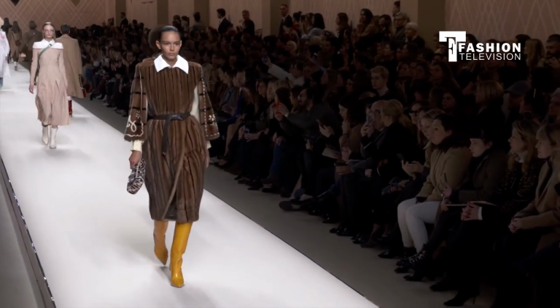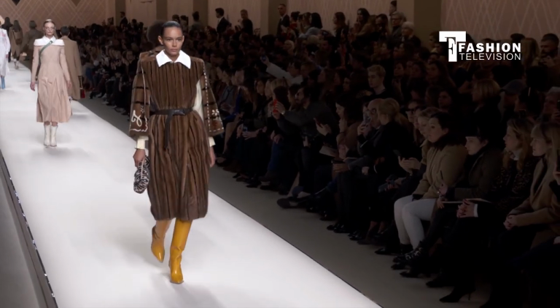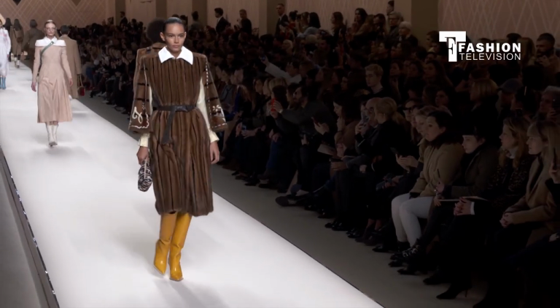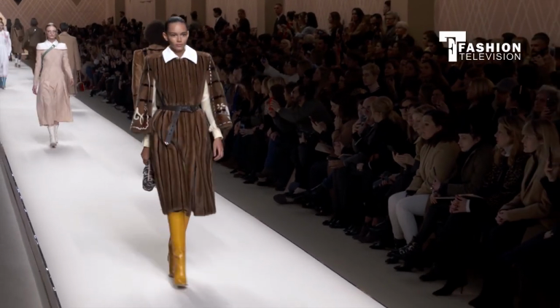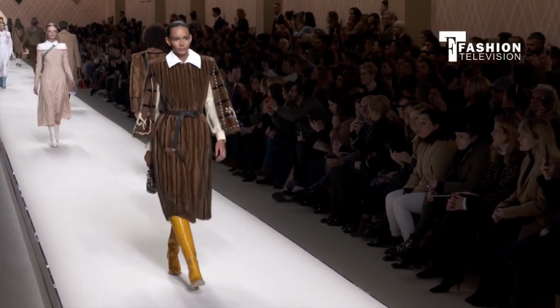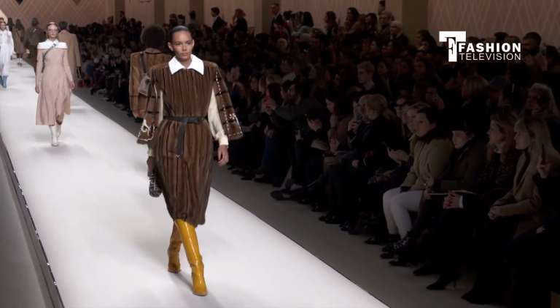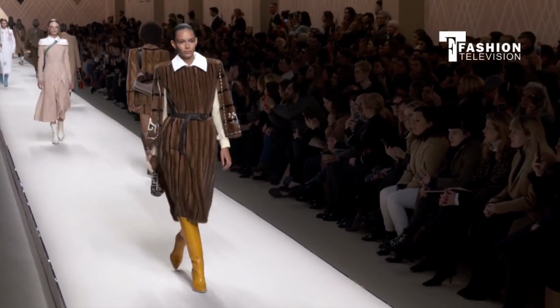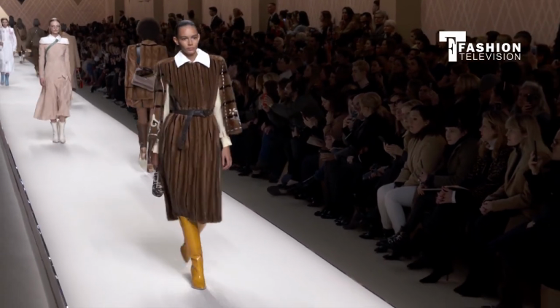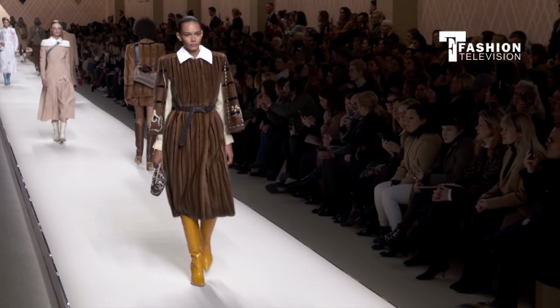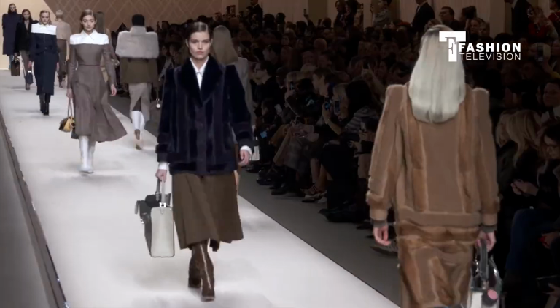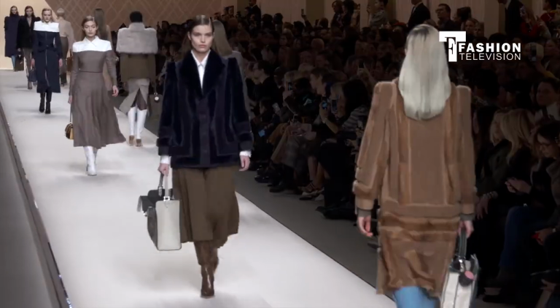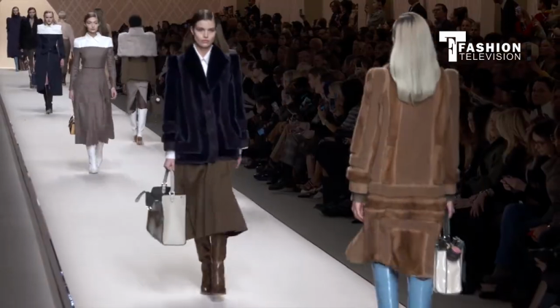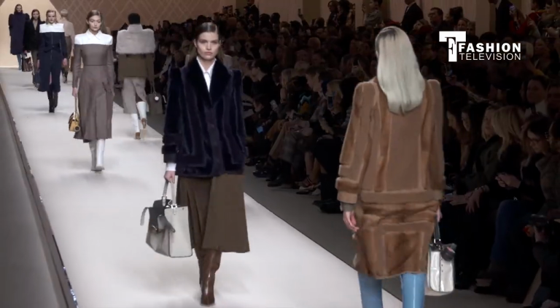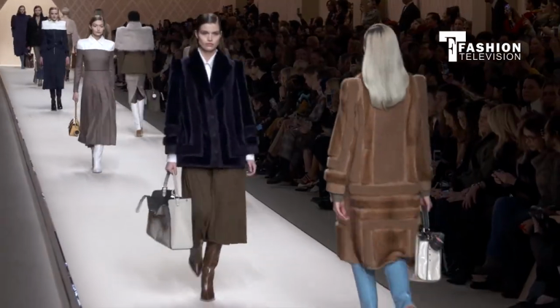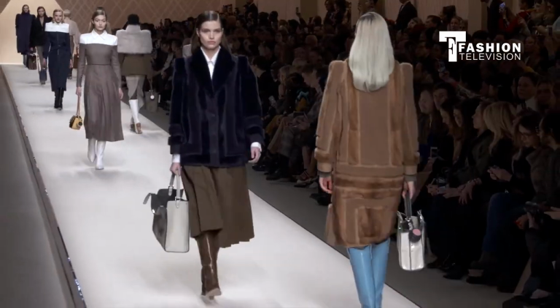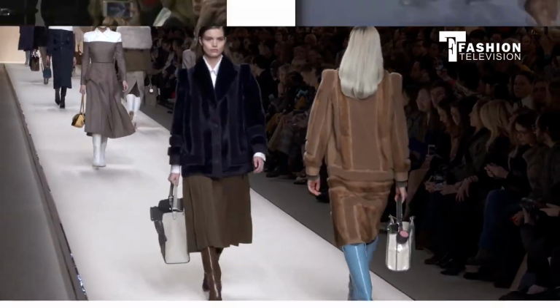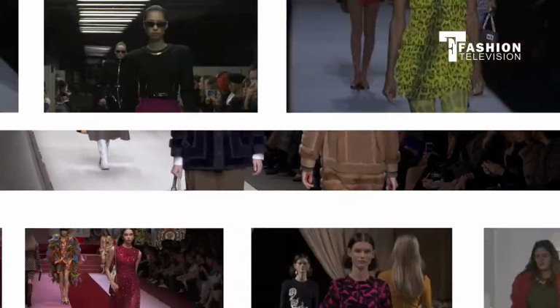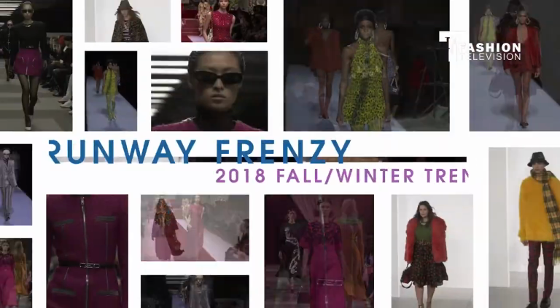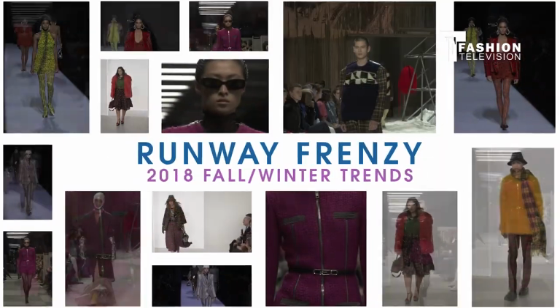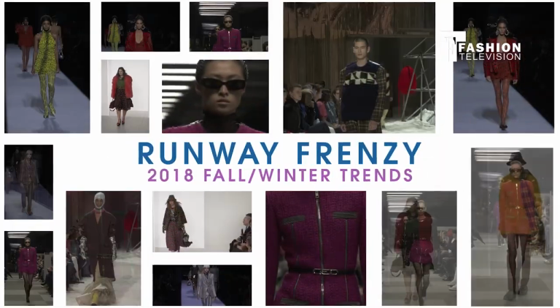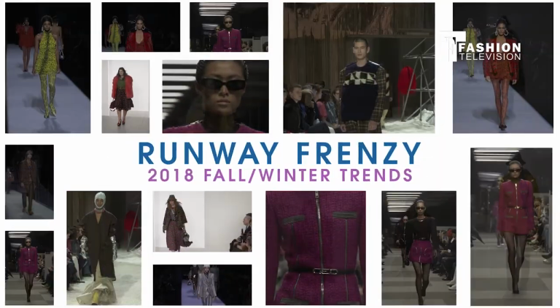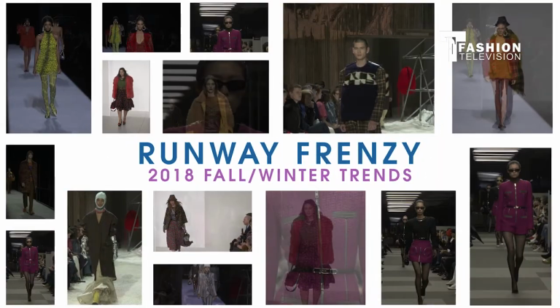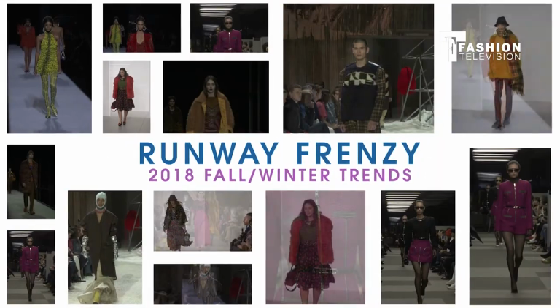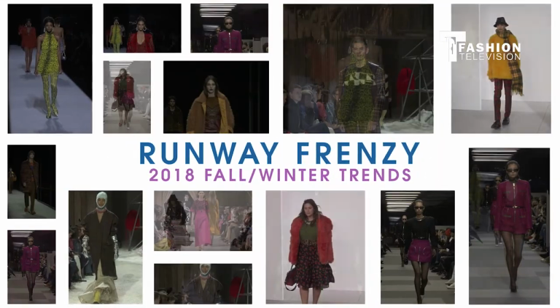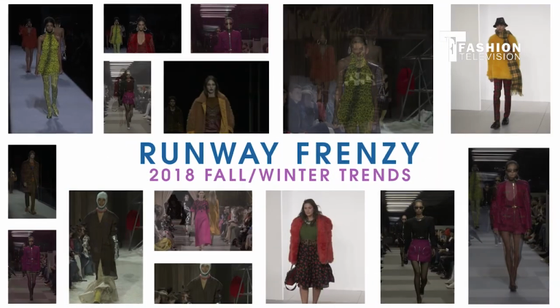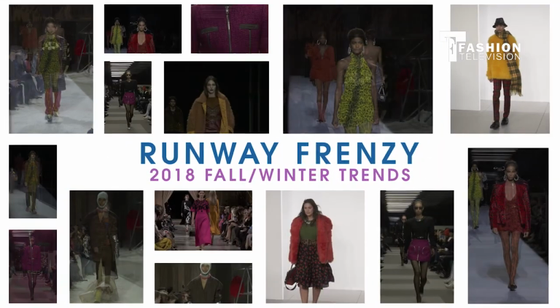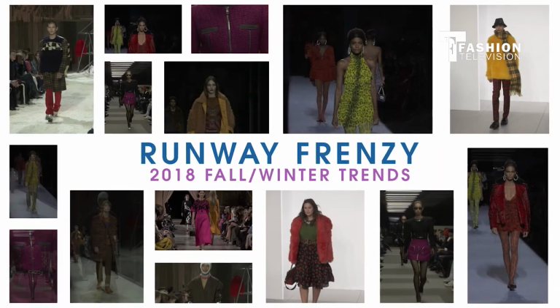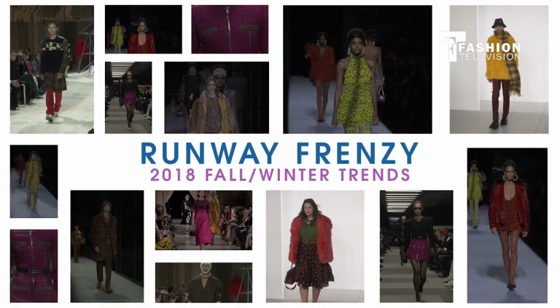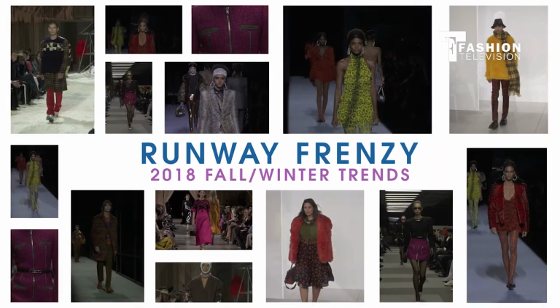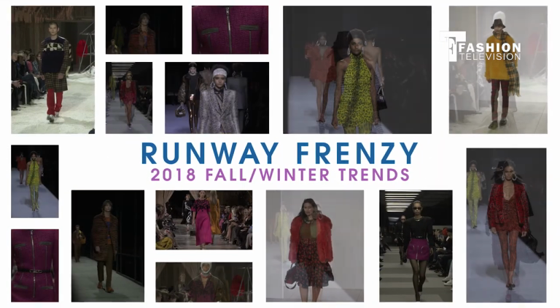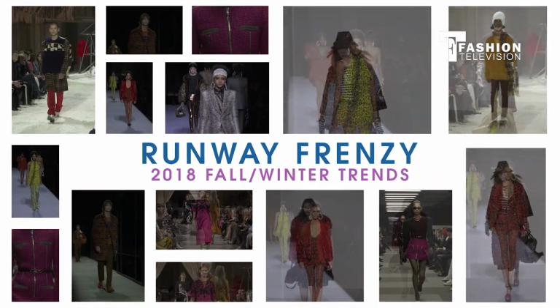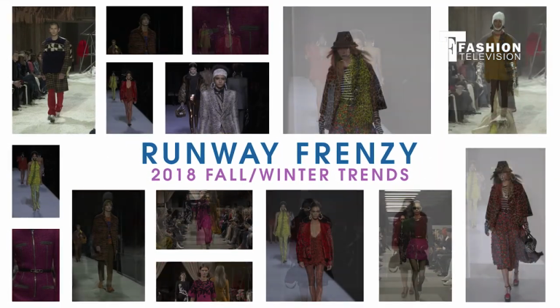You've just seen the biggest trends straight from the Fashion Week catwalks, exclusively on Runway Frenzy.